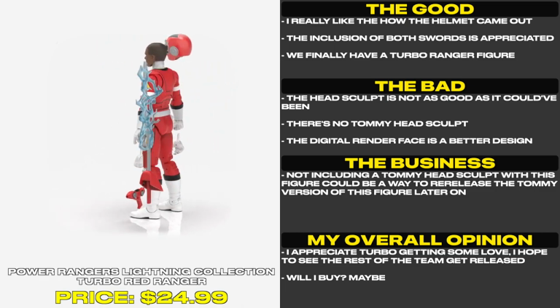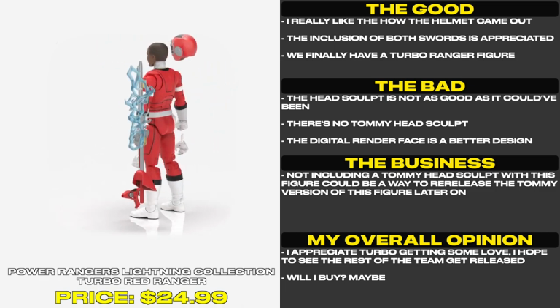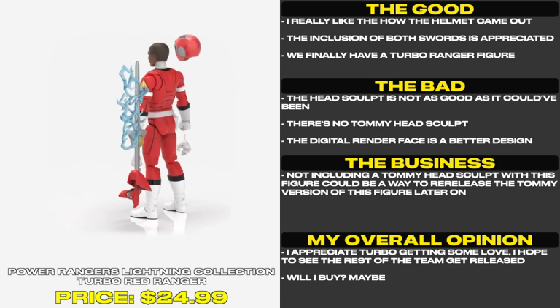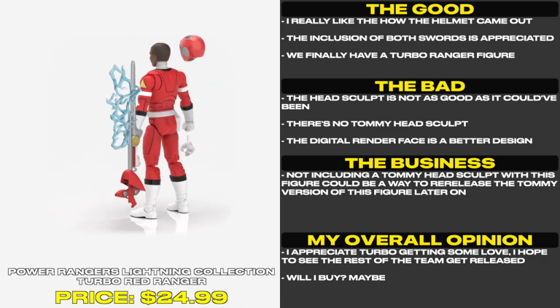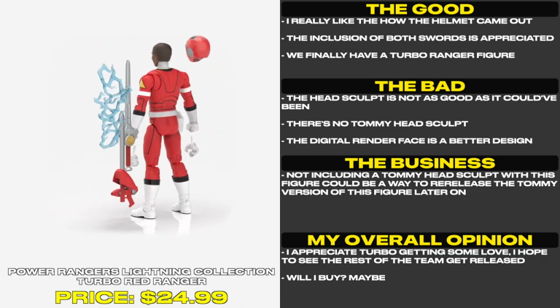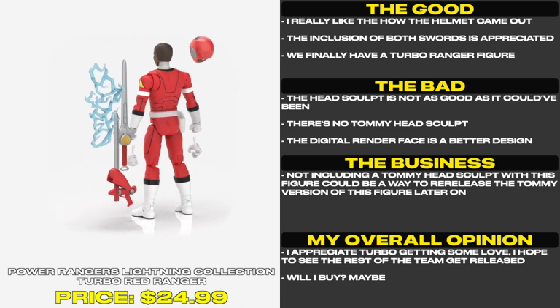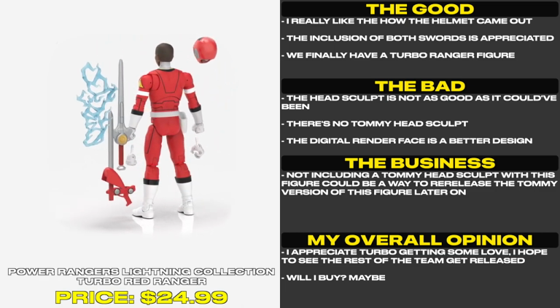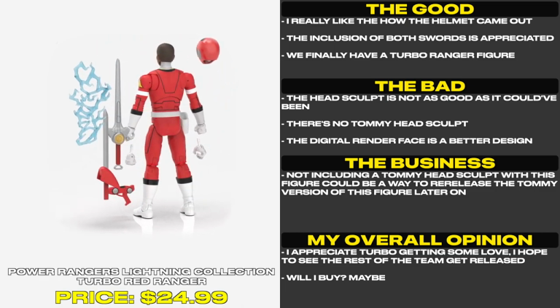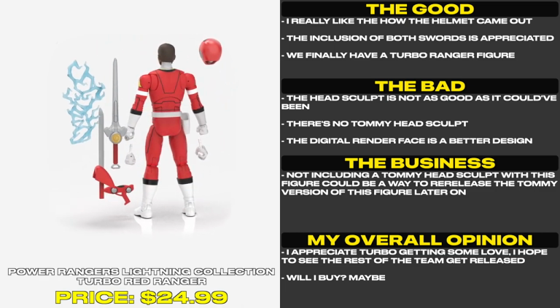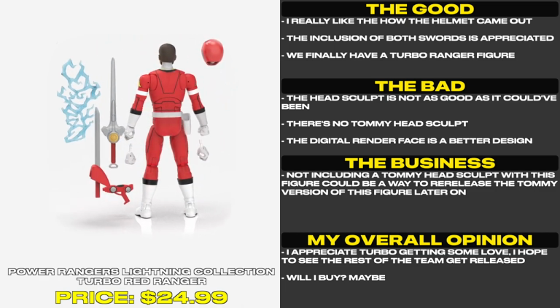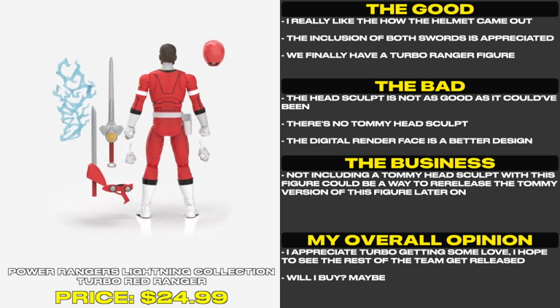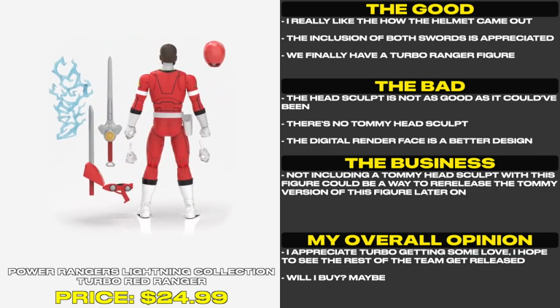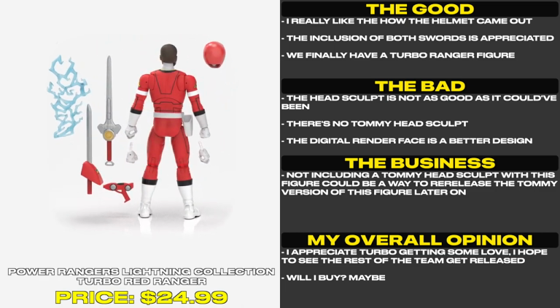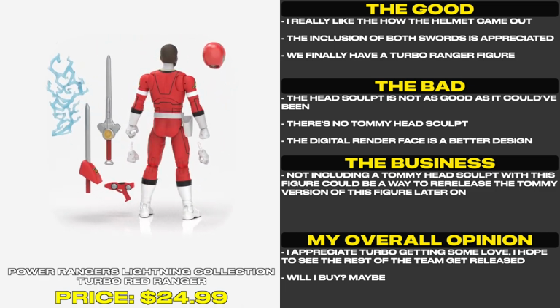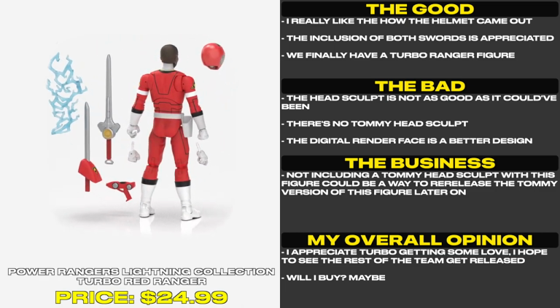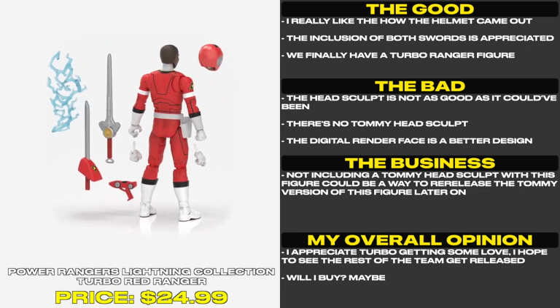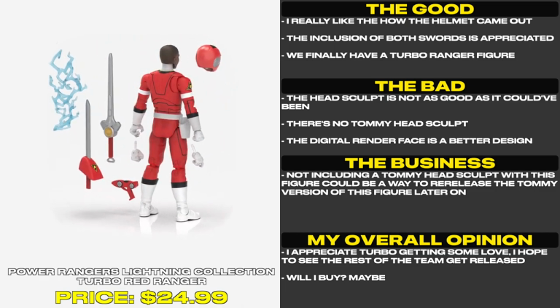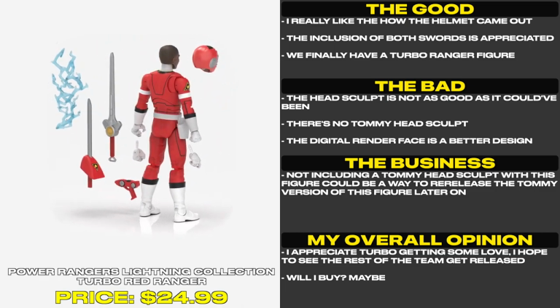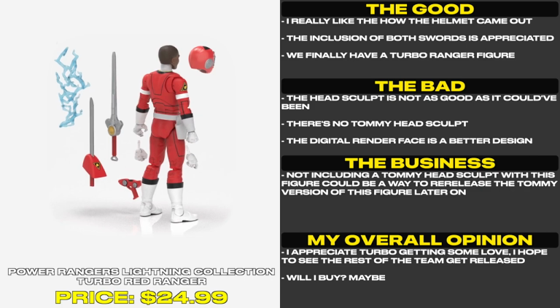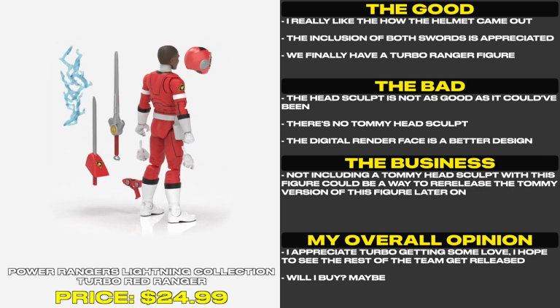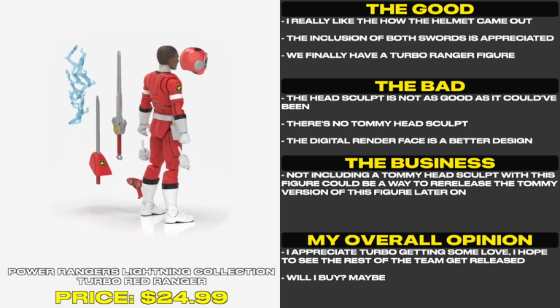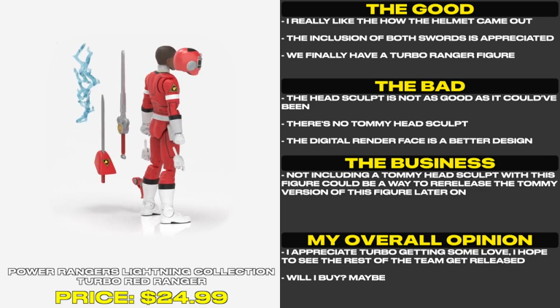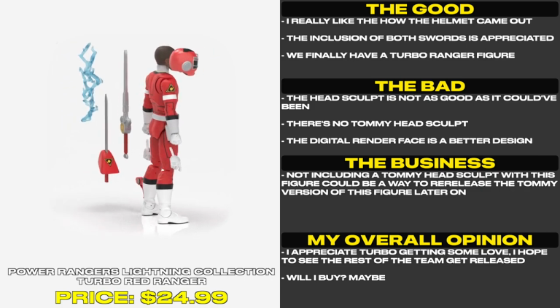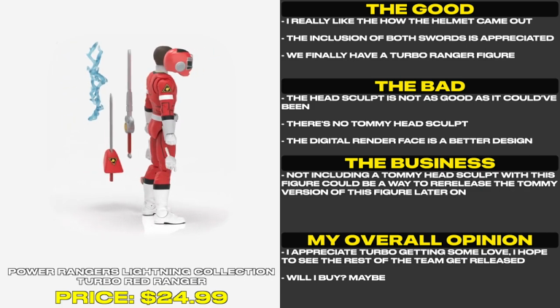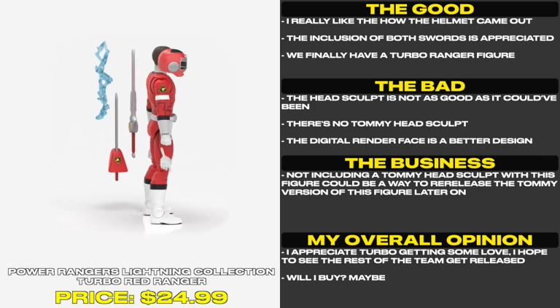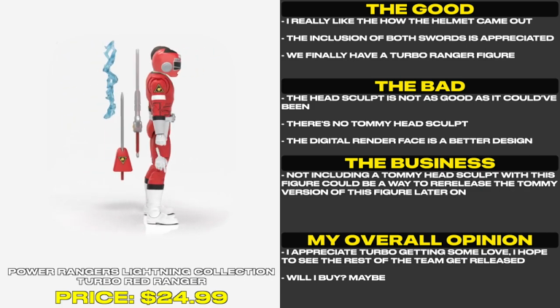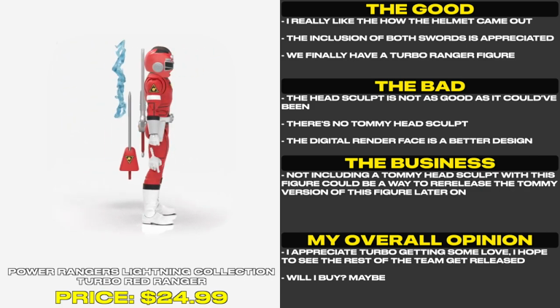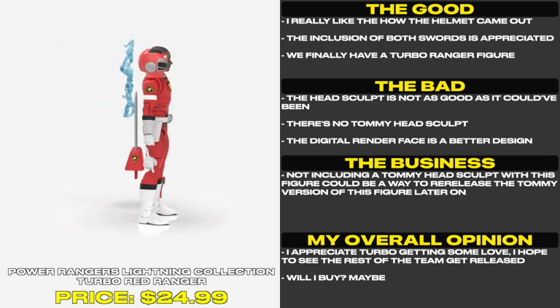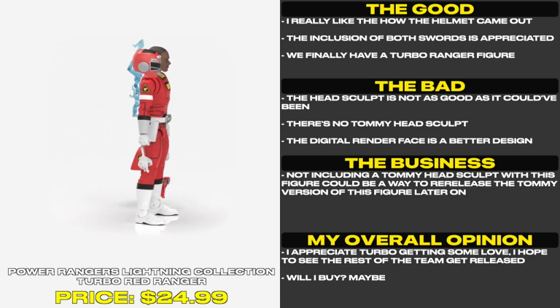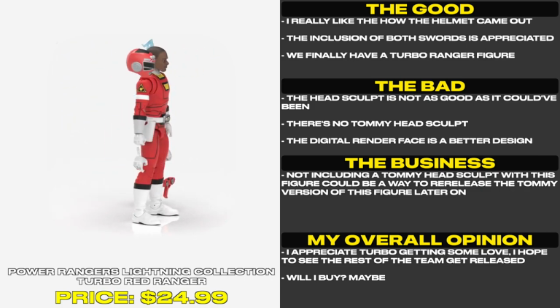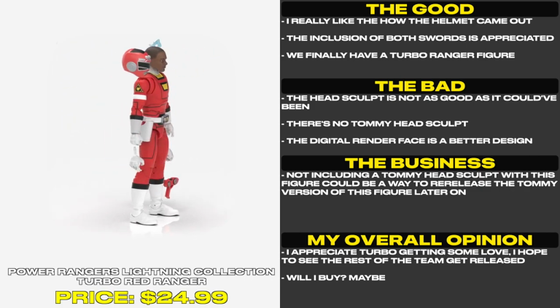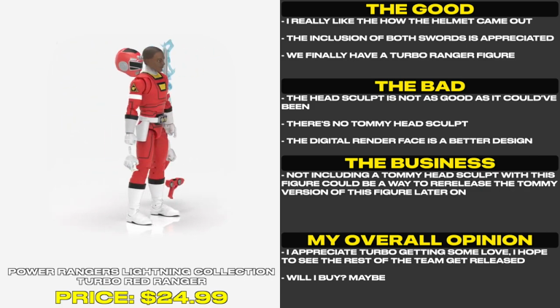I appreciate Turbo getting some love. I hope to see the rest of the team get released. Will I buy? Maybe.